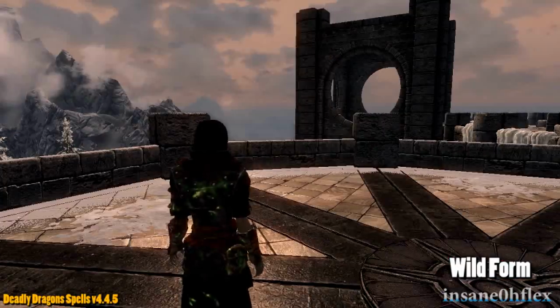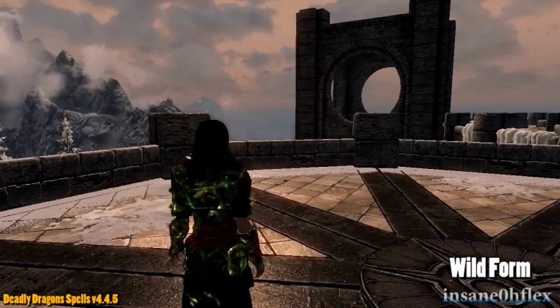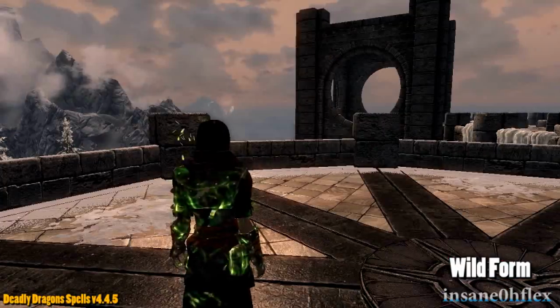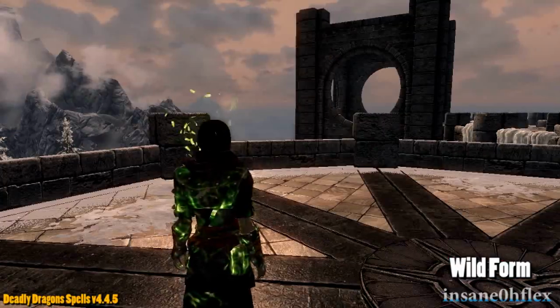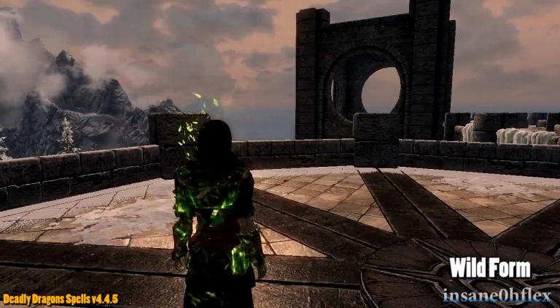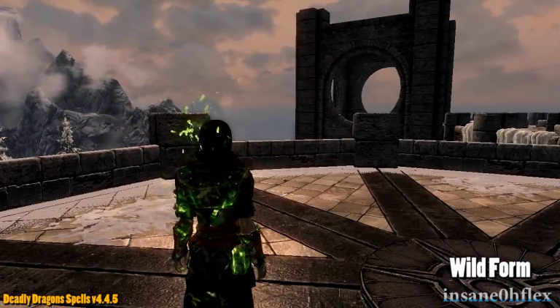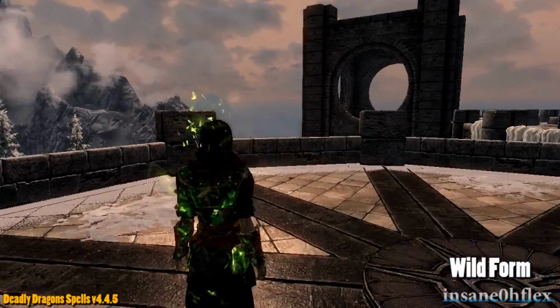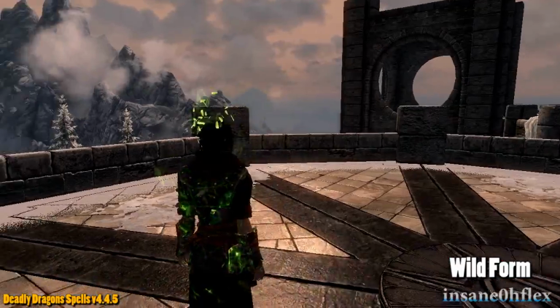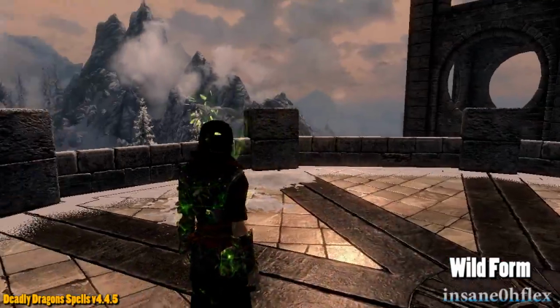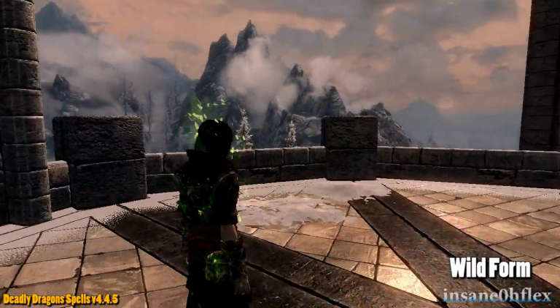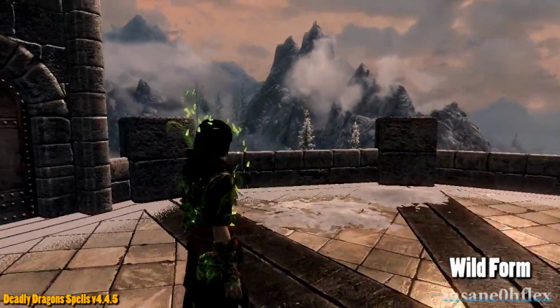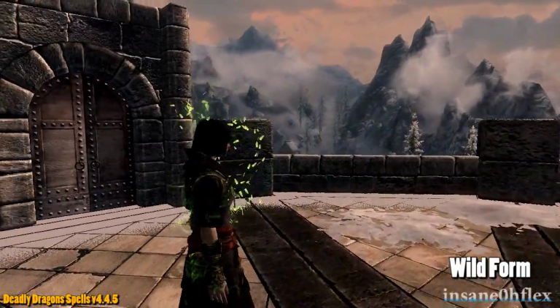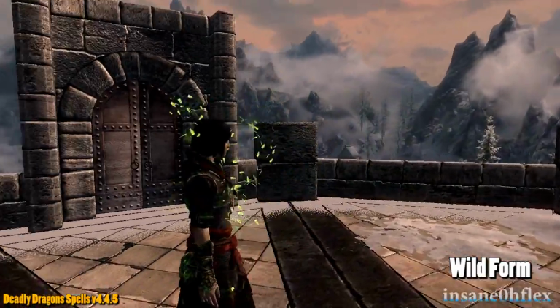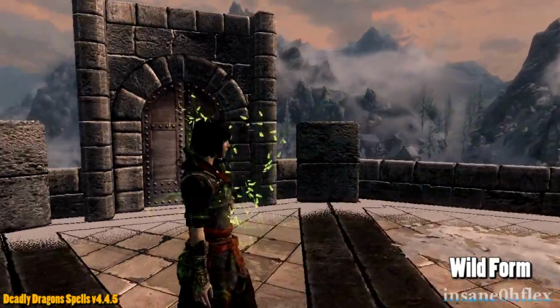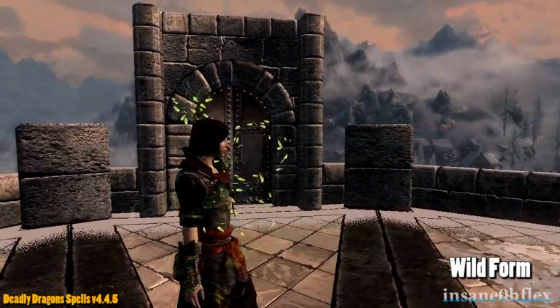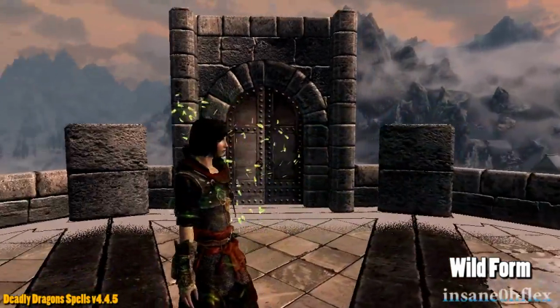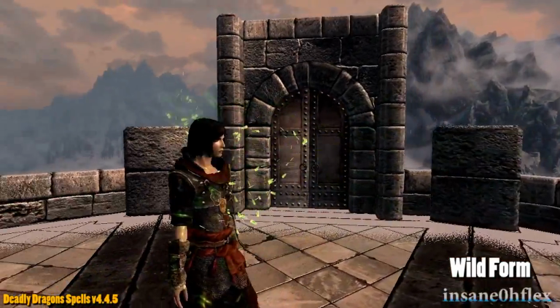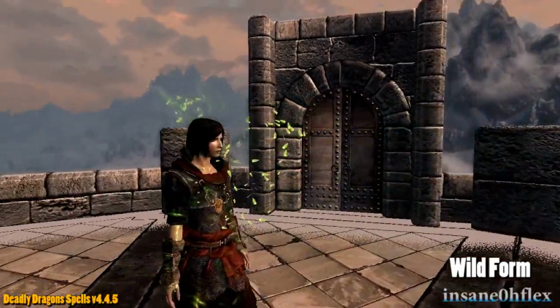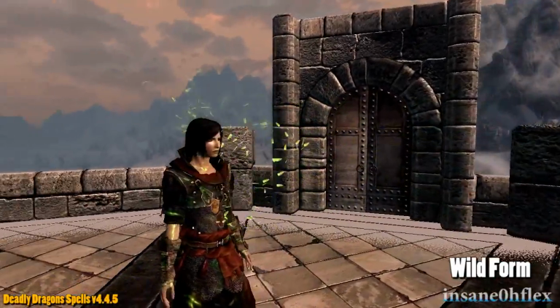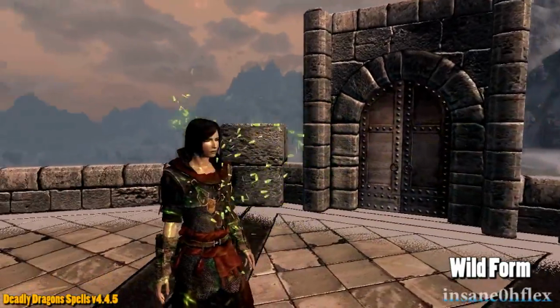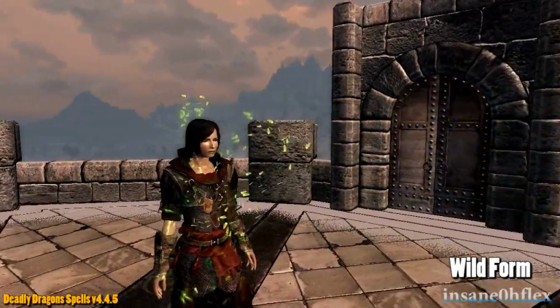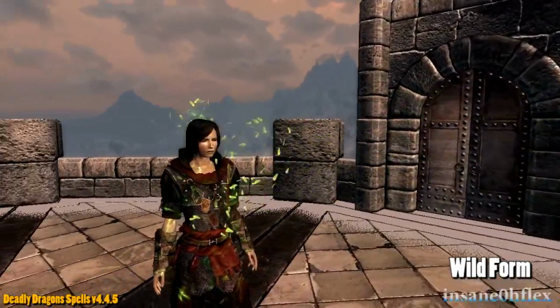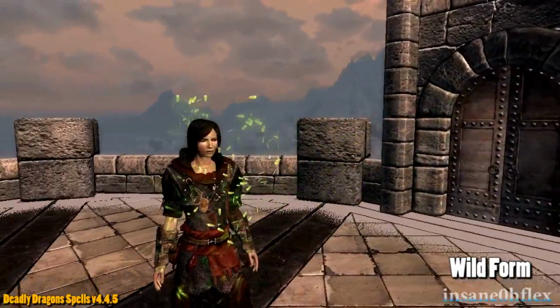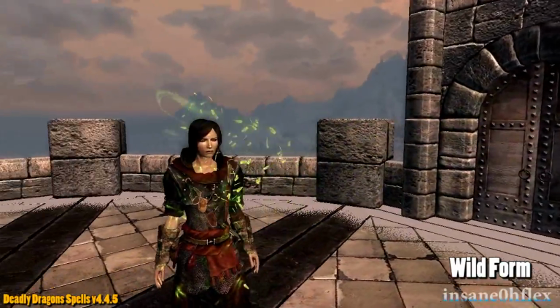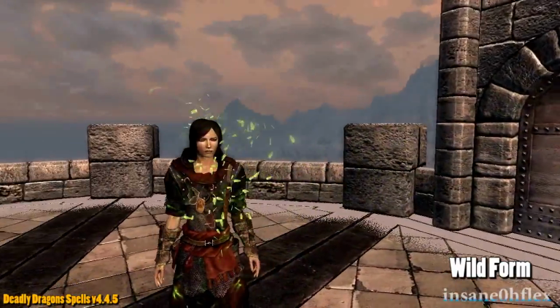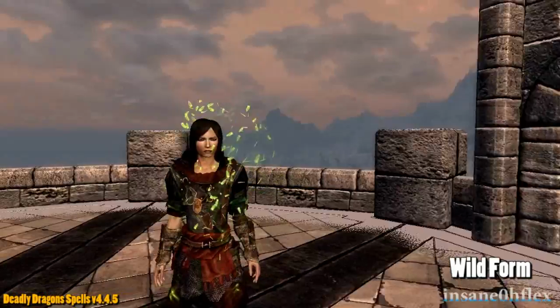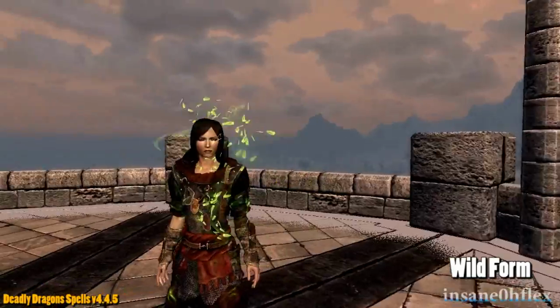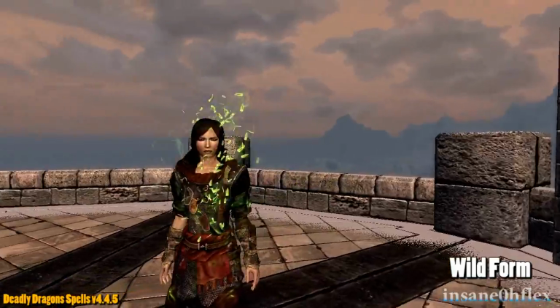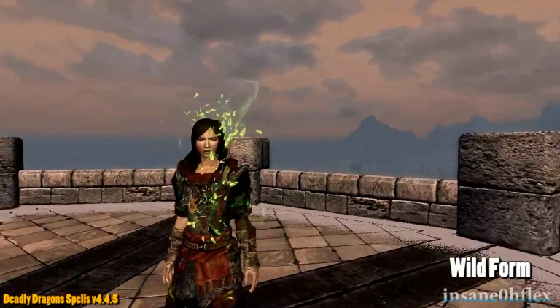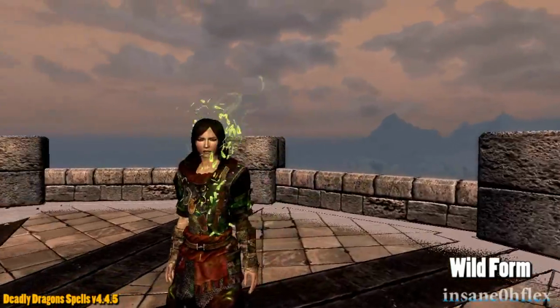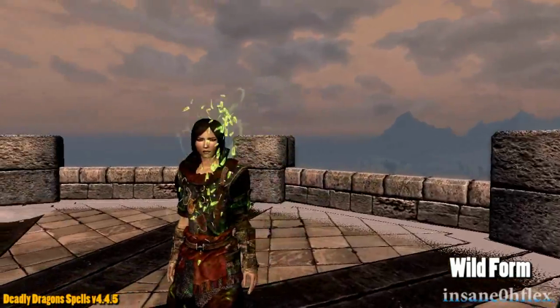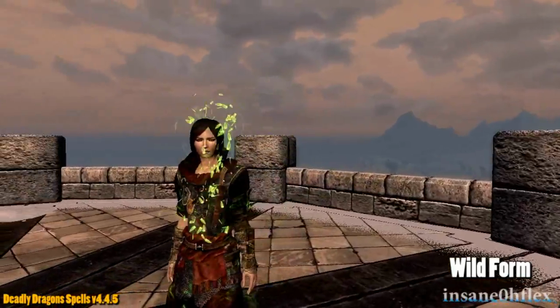This next form is called Wild Form, which increases your poison resistance by 50% and deals 10 damage to those around you in melee combat.